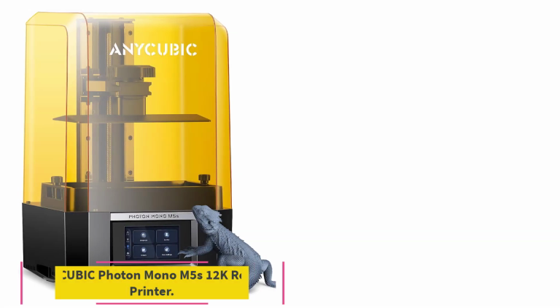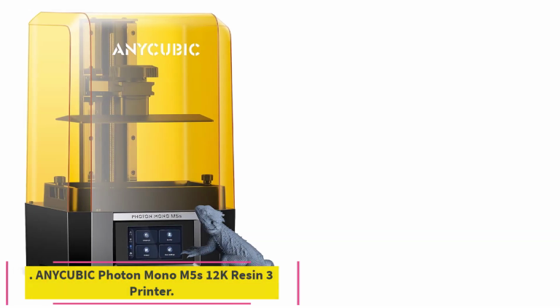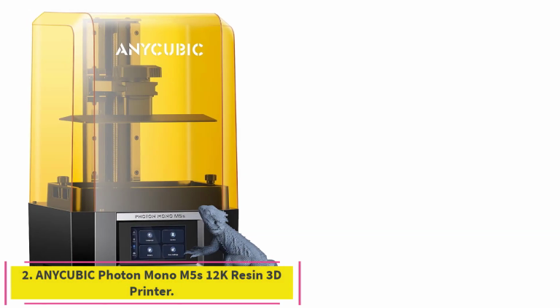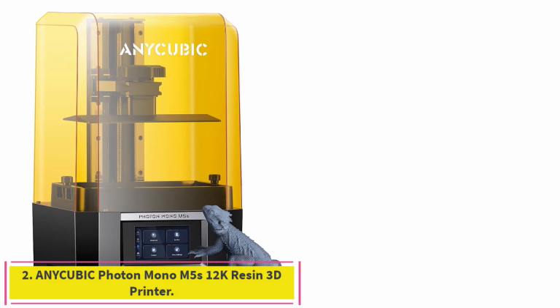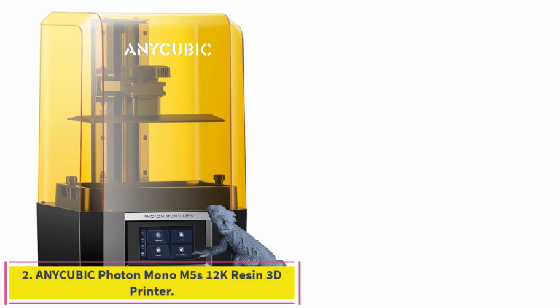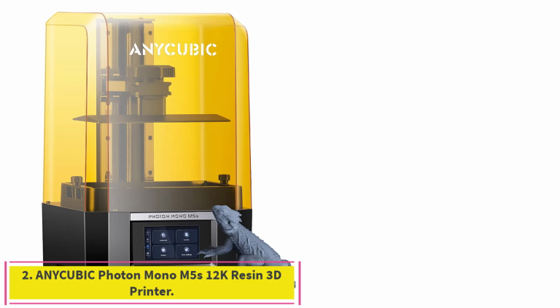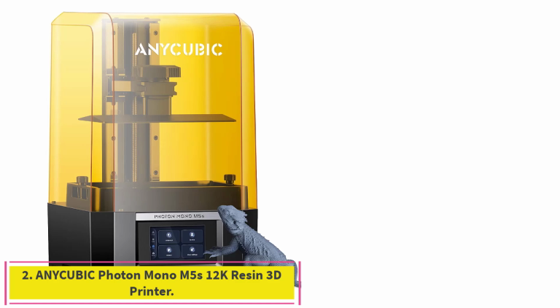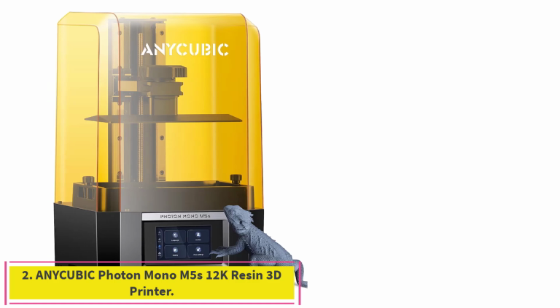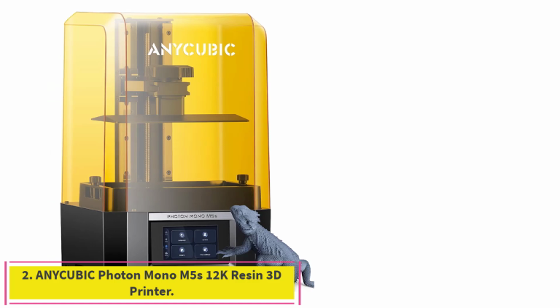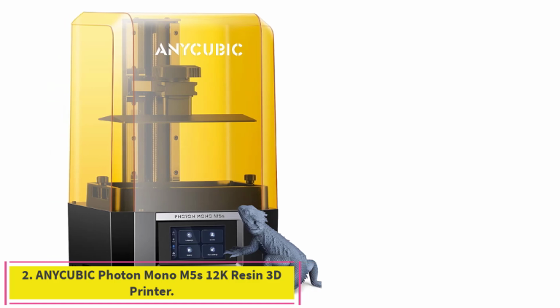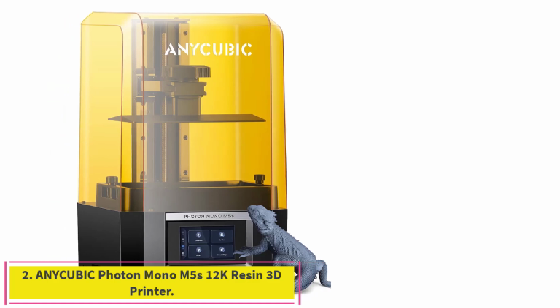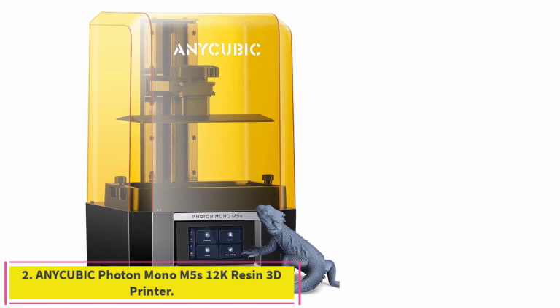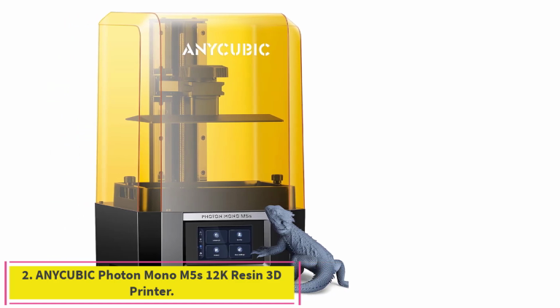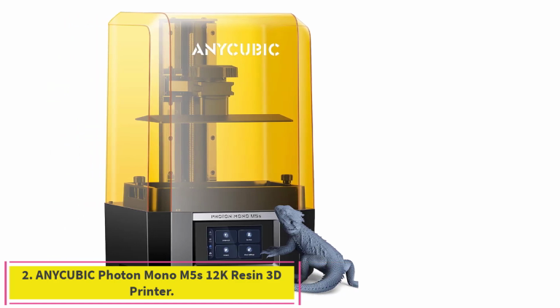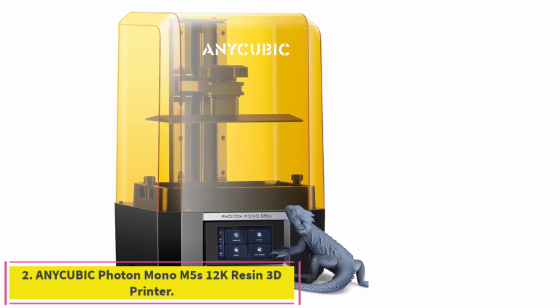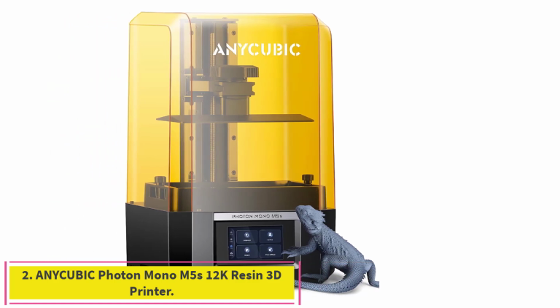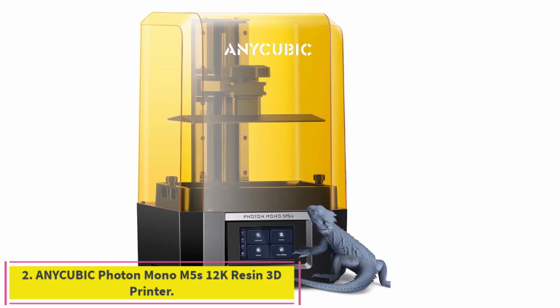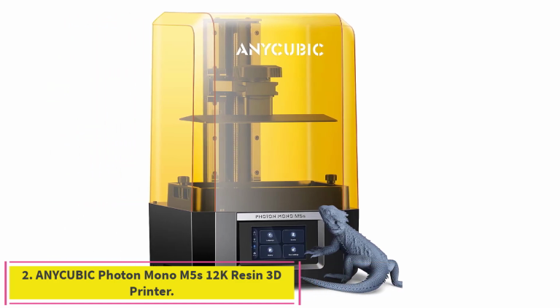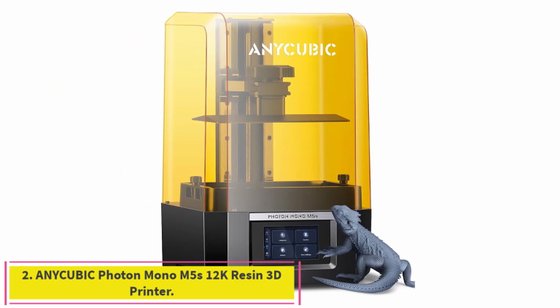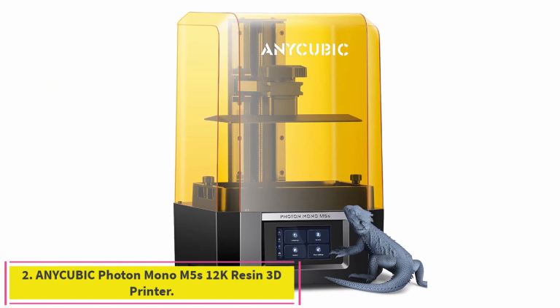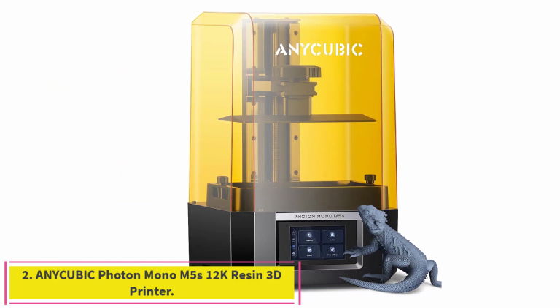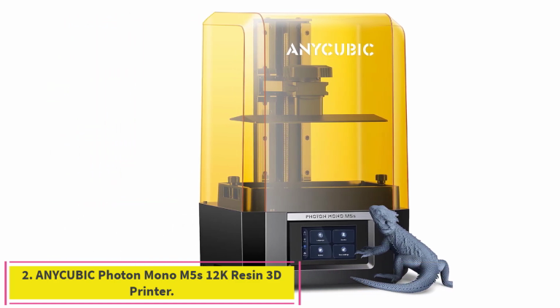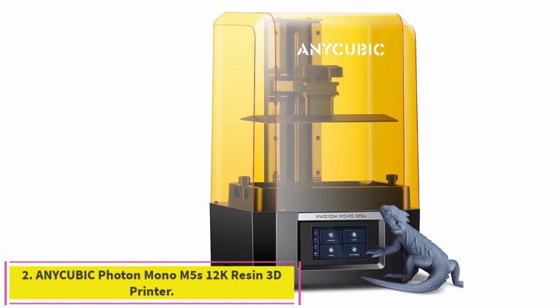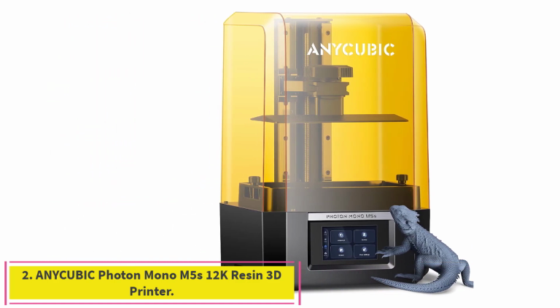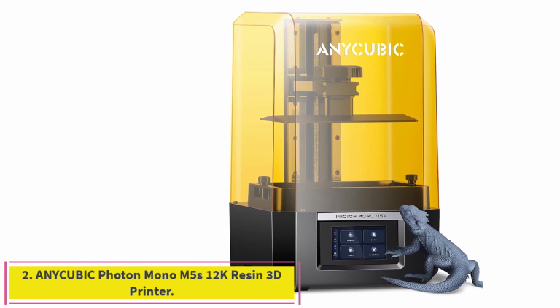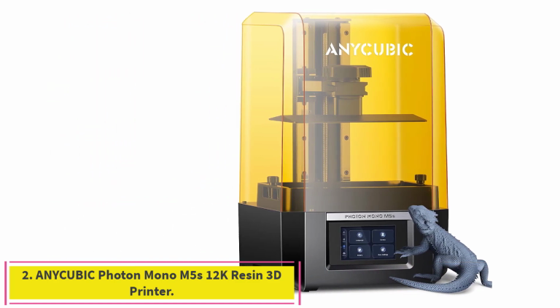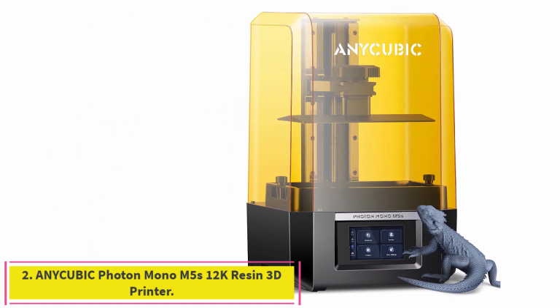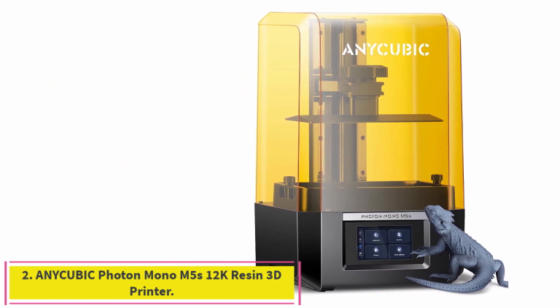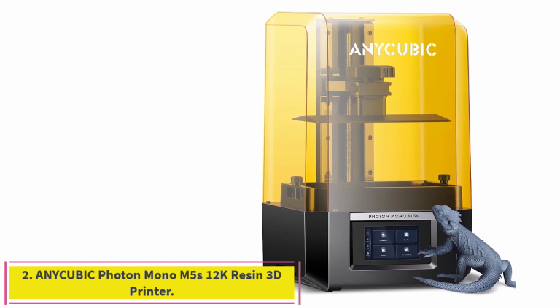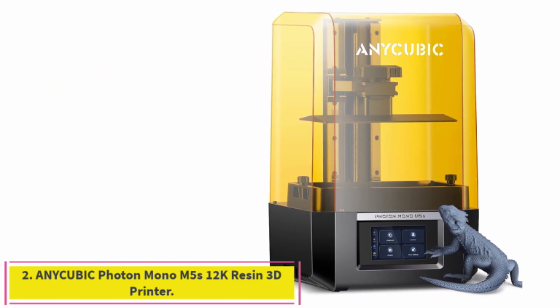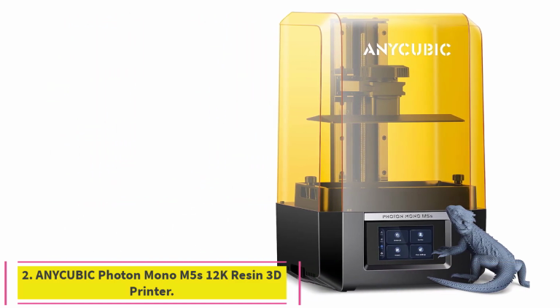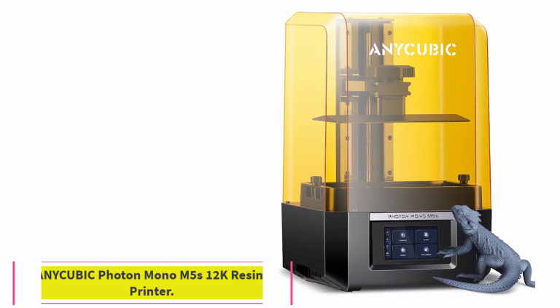Number 2: the Anycubic Photon Mono M5S 12K Resin 3D Printer.